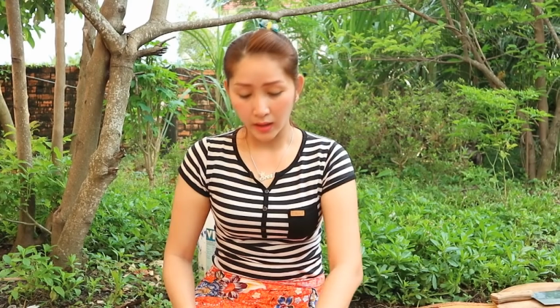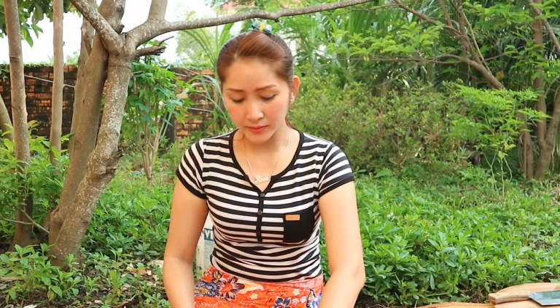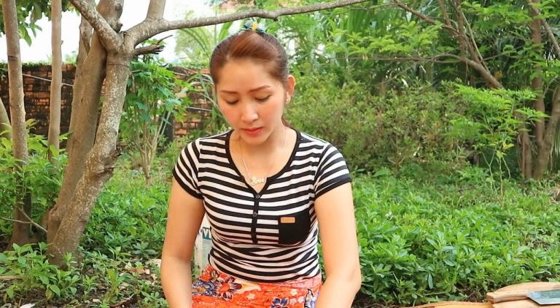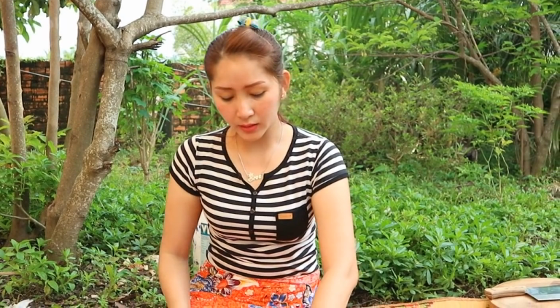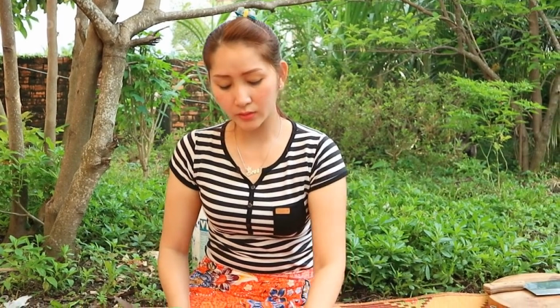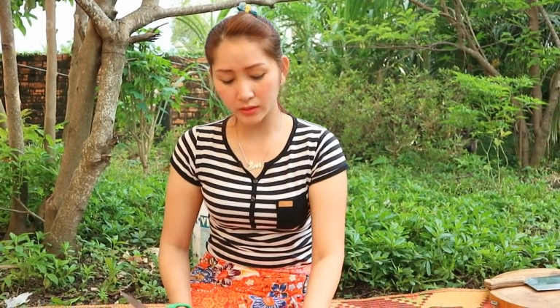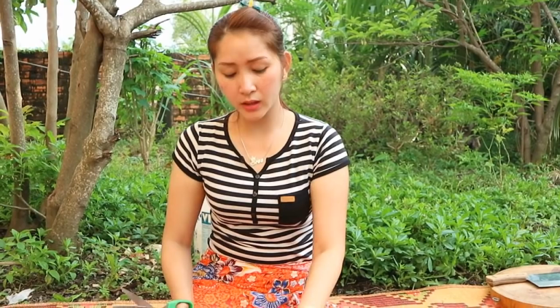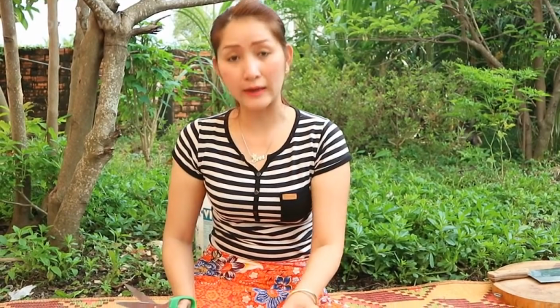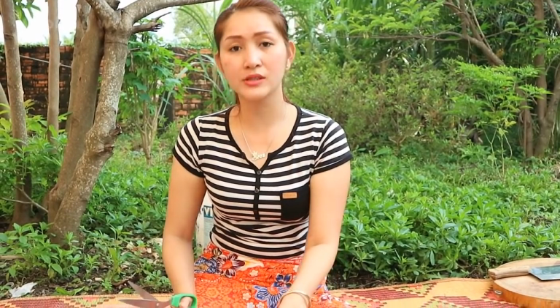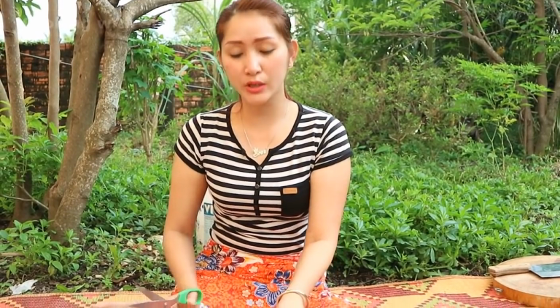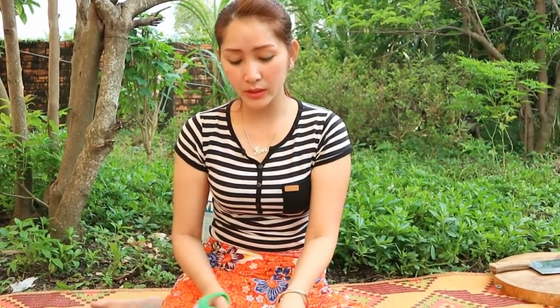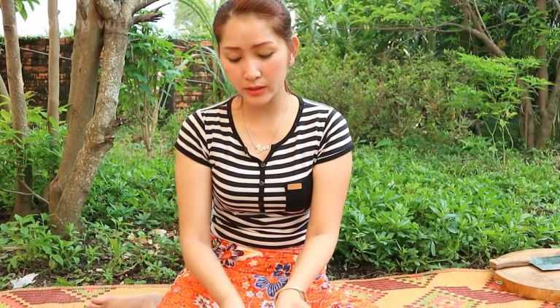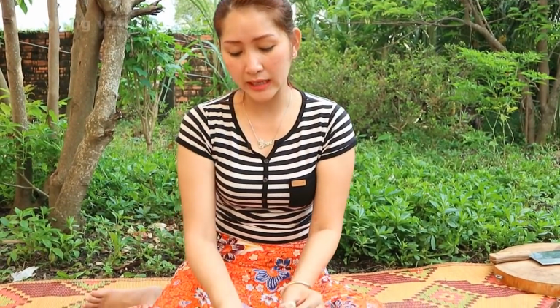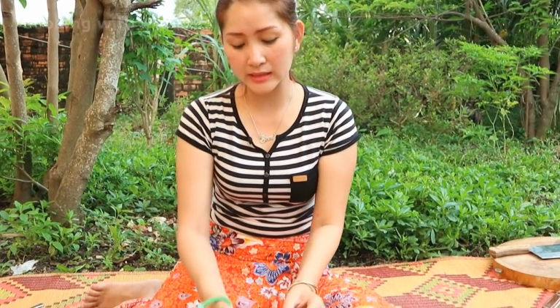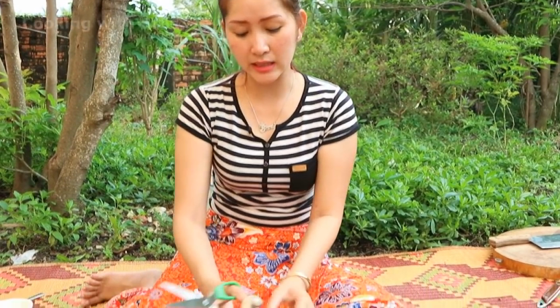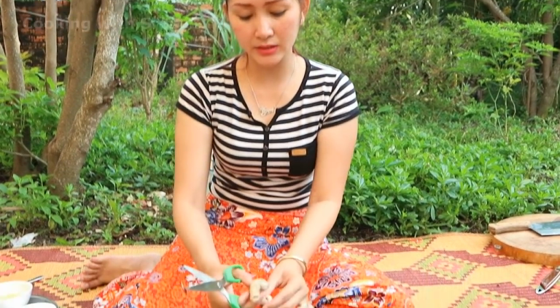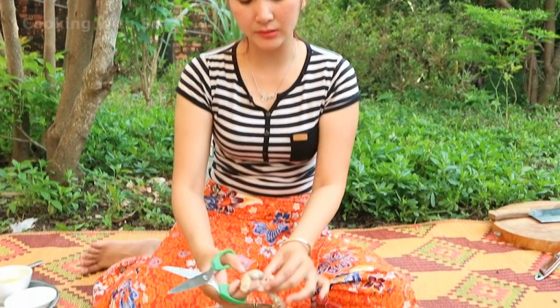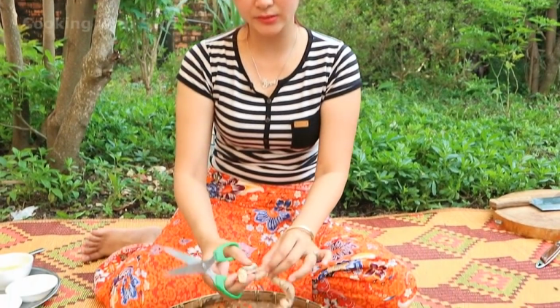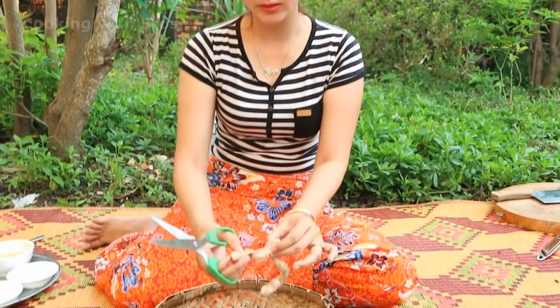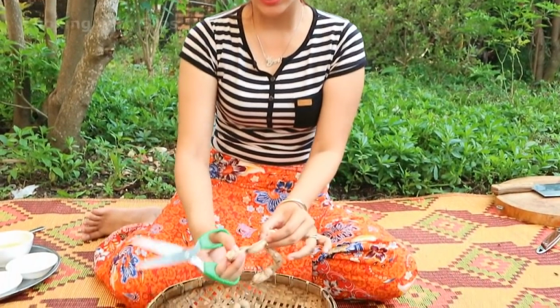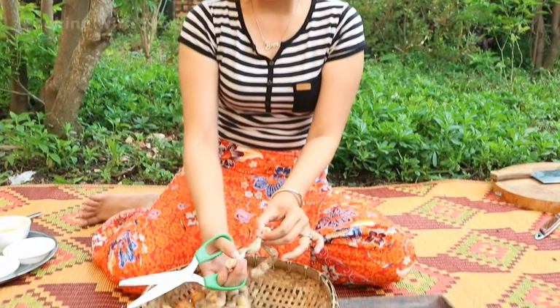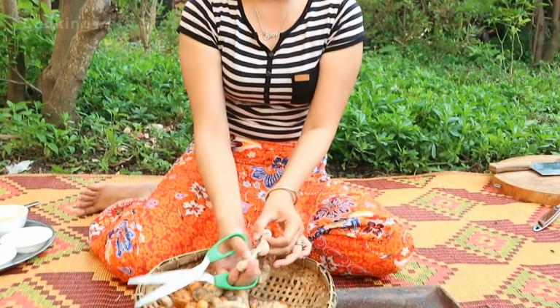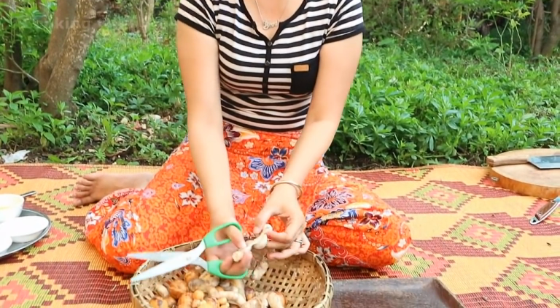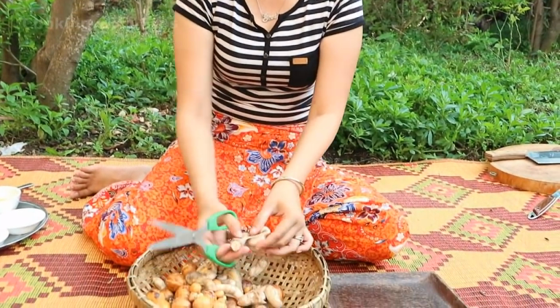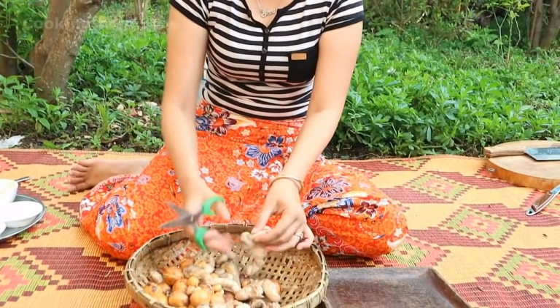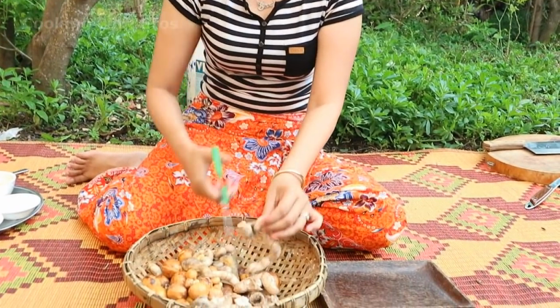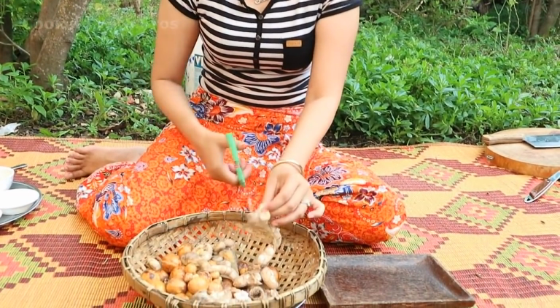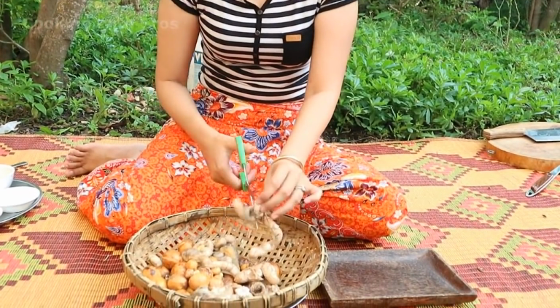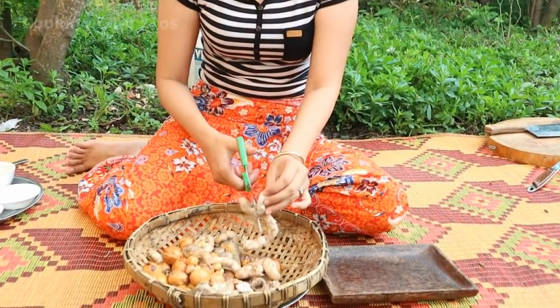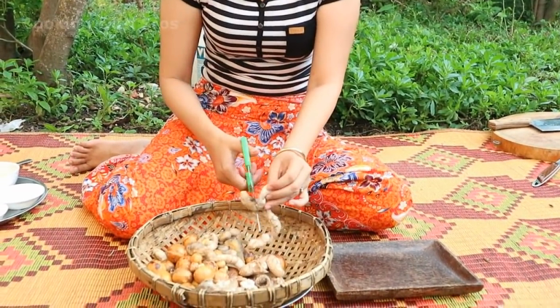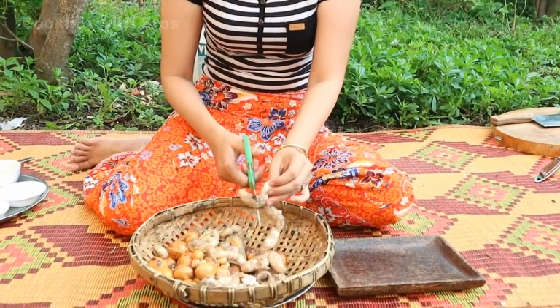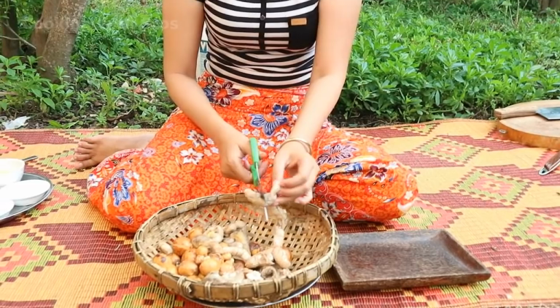After cooking for around 3 minutes, now I start to separate them into a small portion.